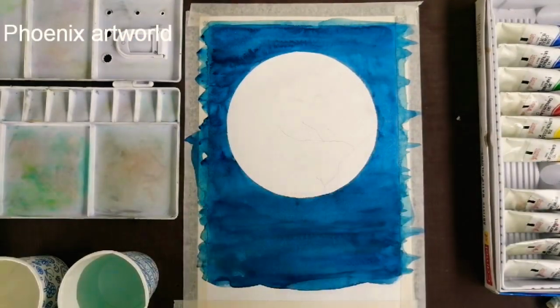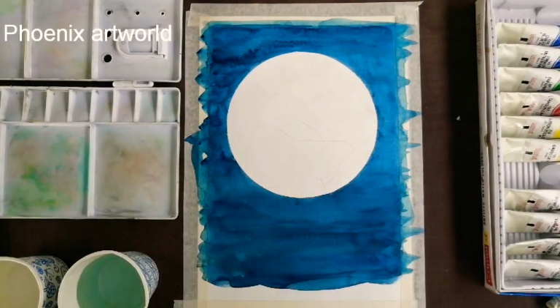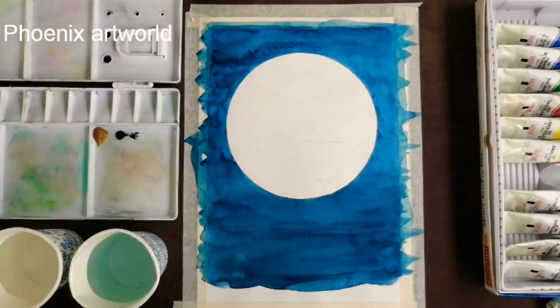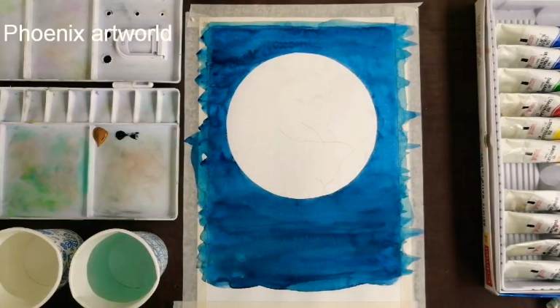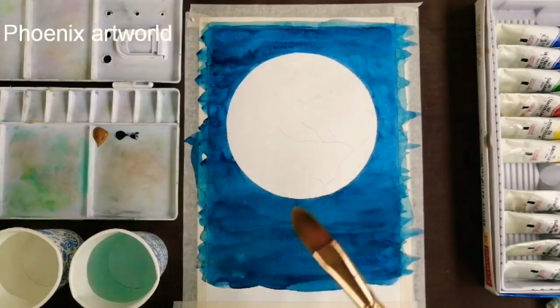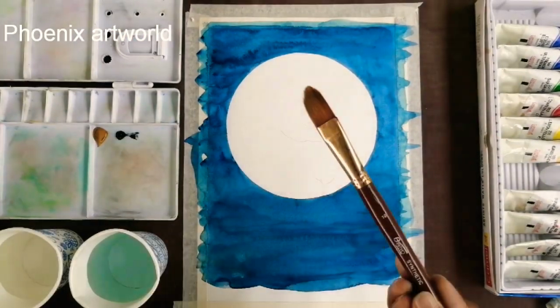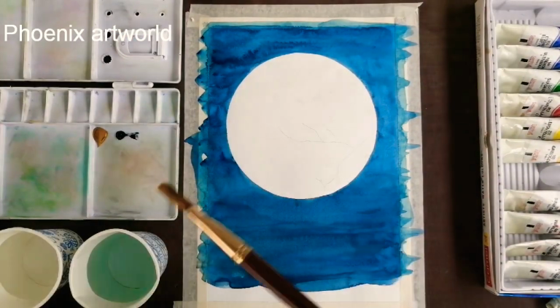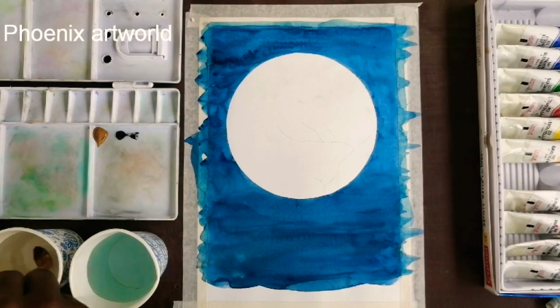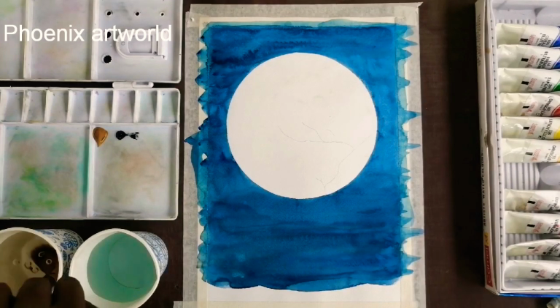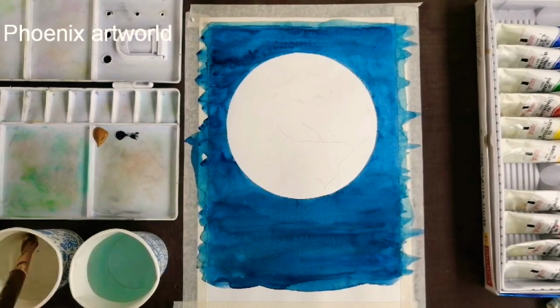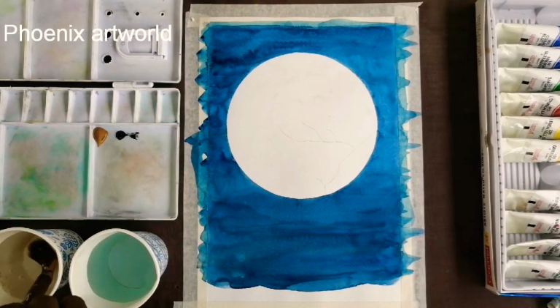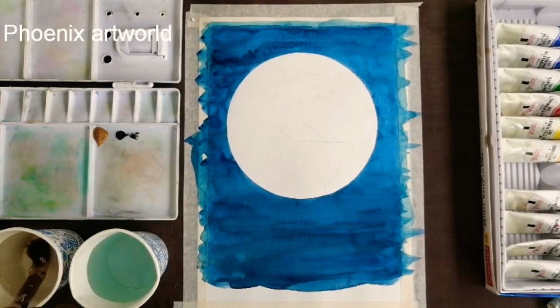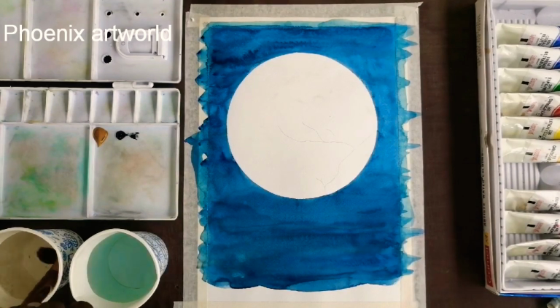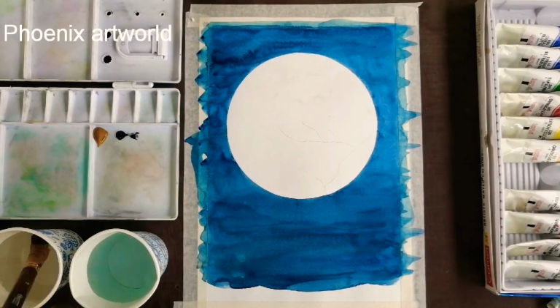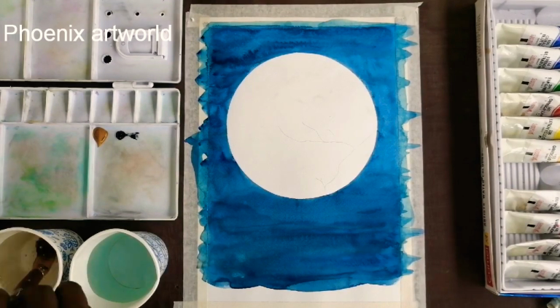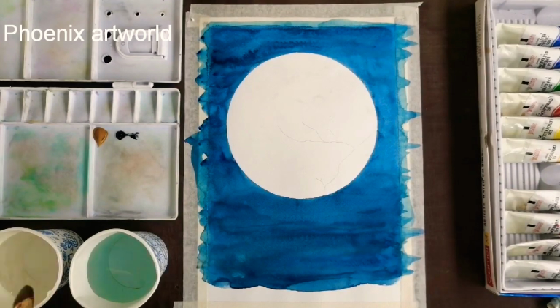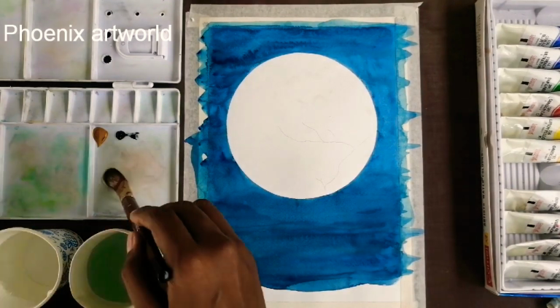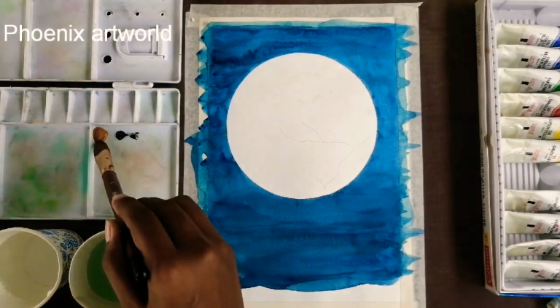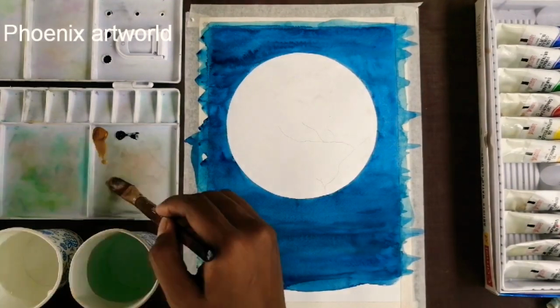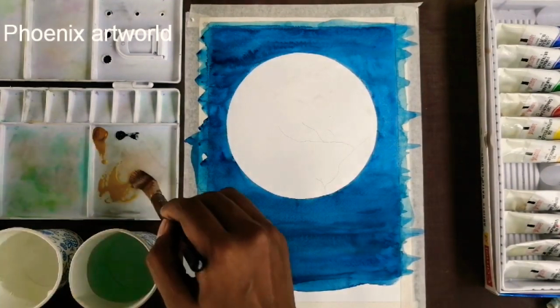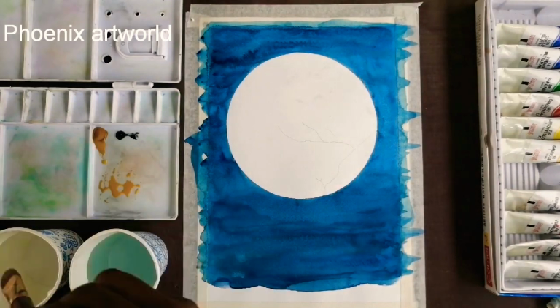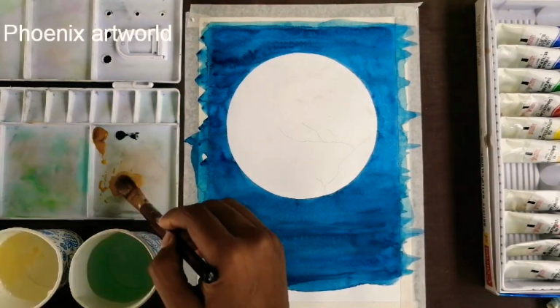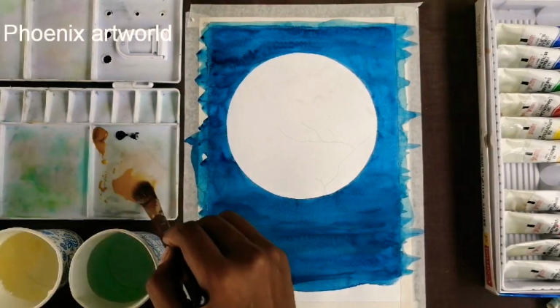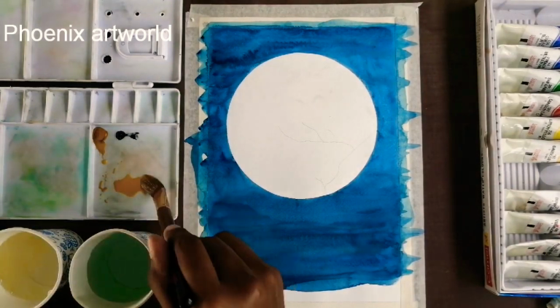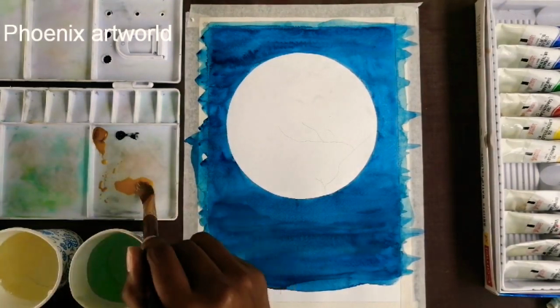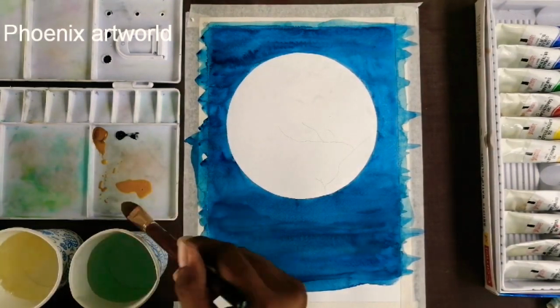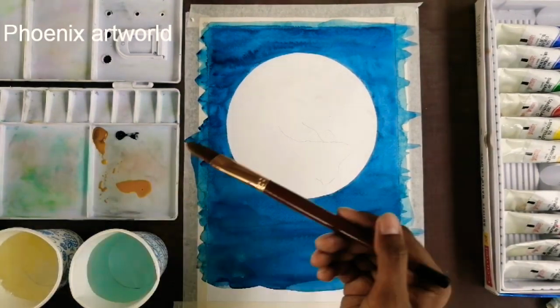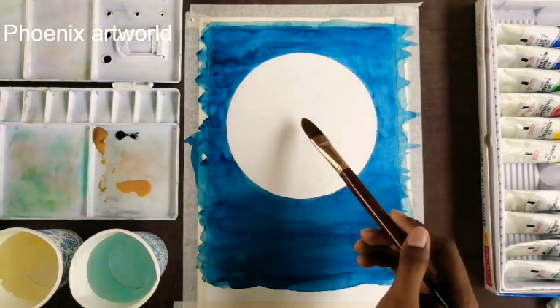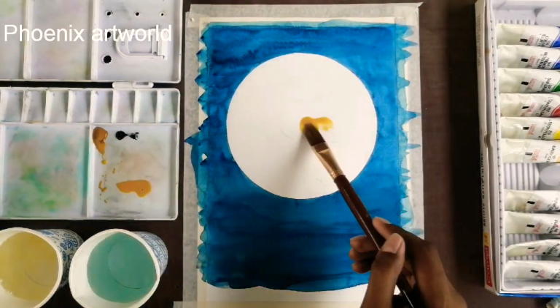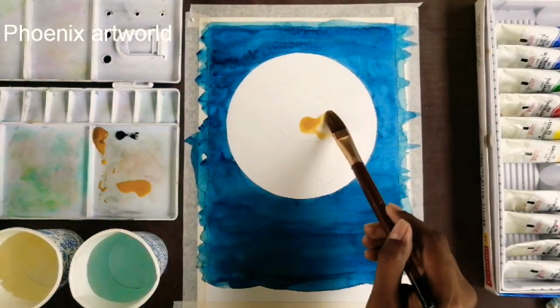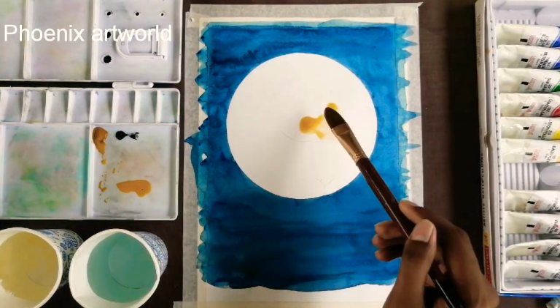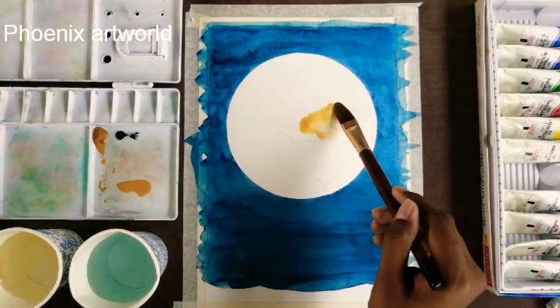Next is yellow ochre and ivory black for the moon paint. That is a number 6 filbert brush.